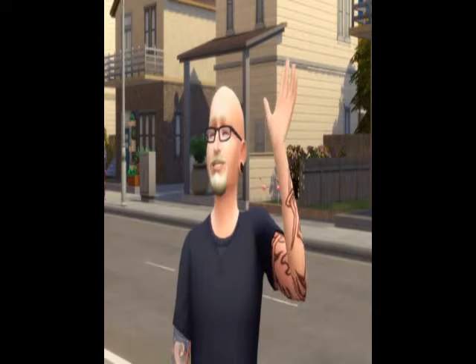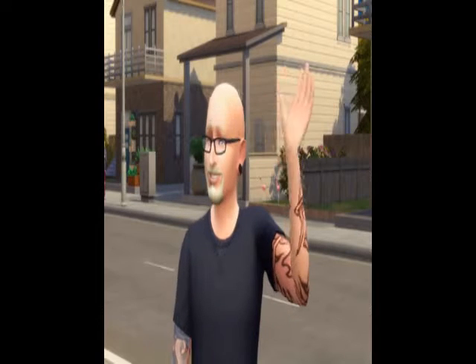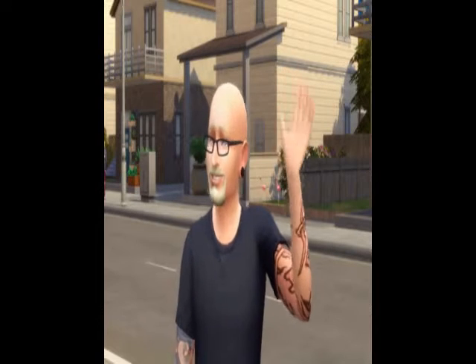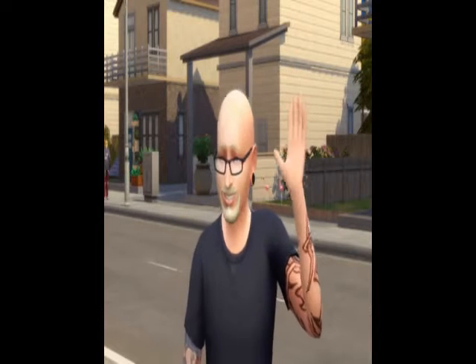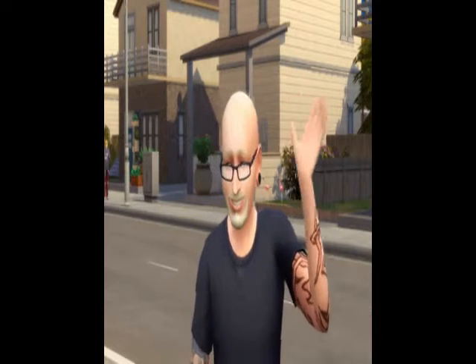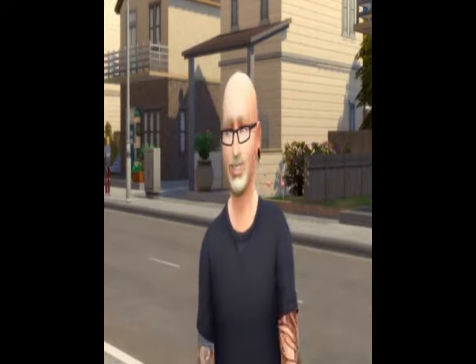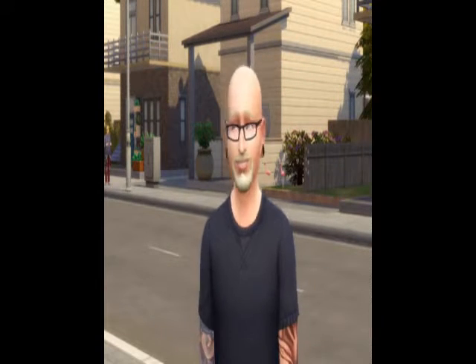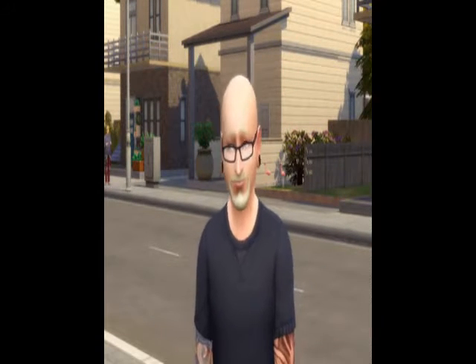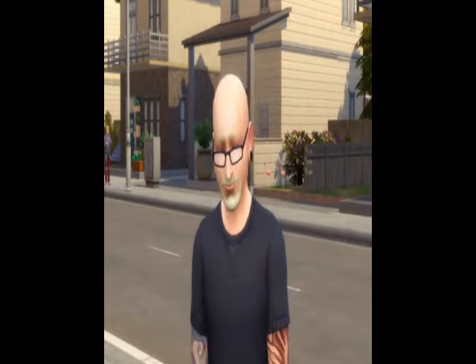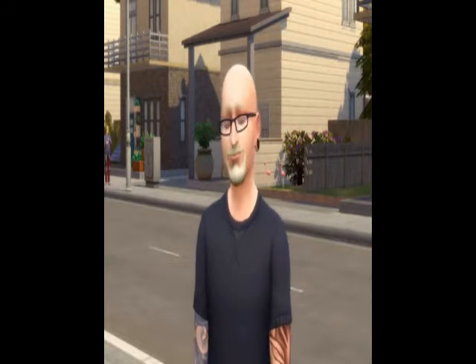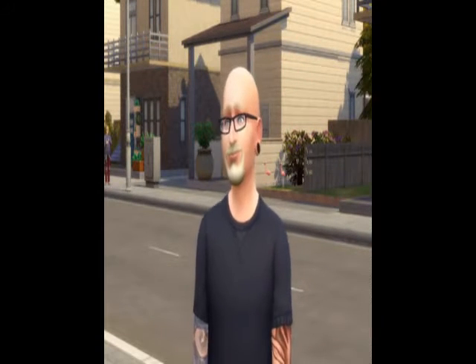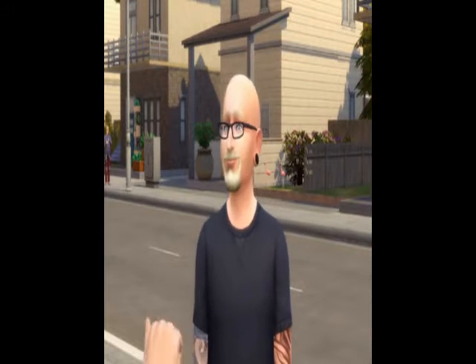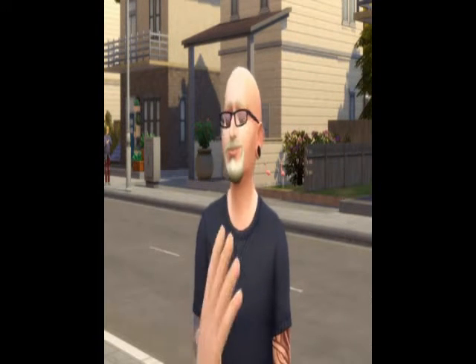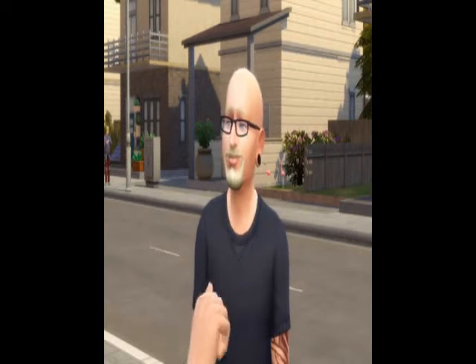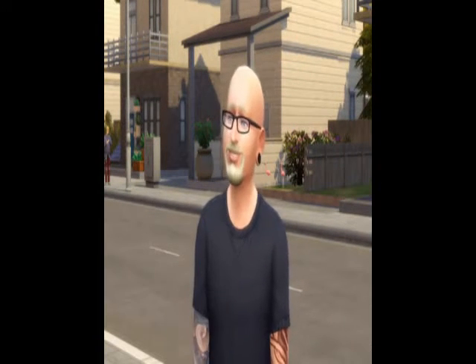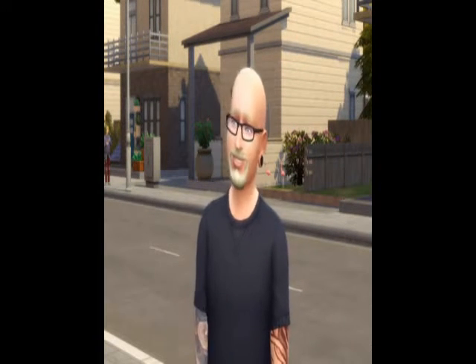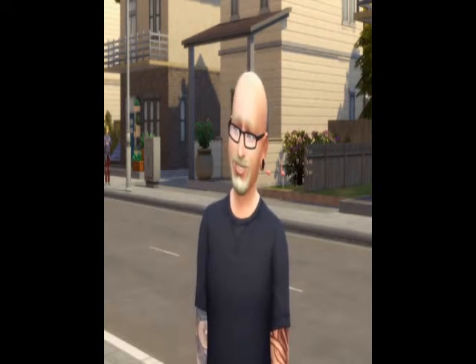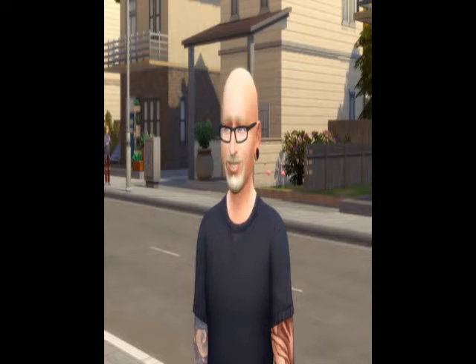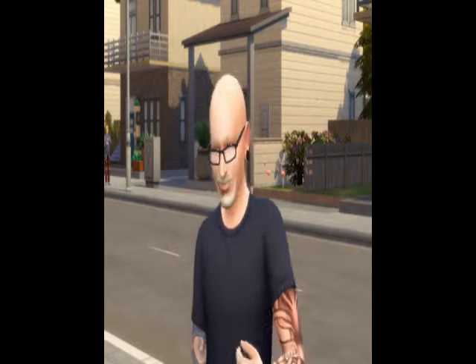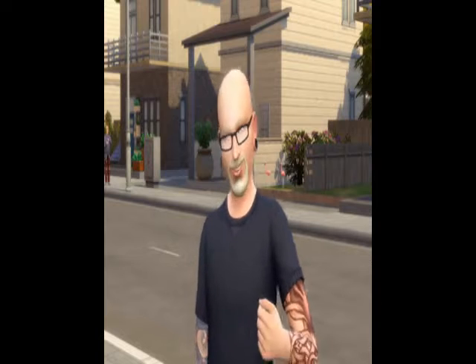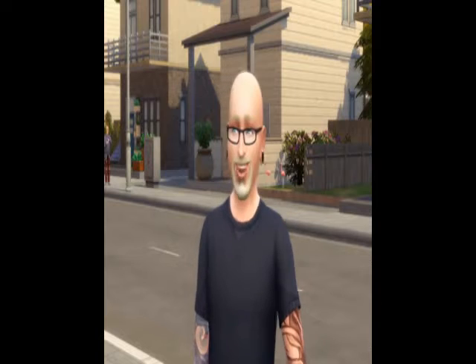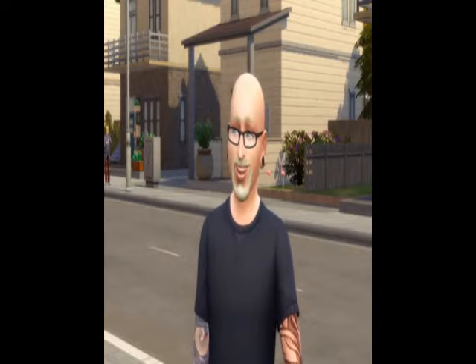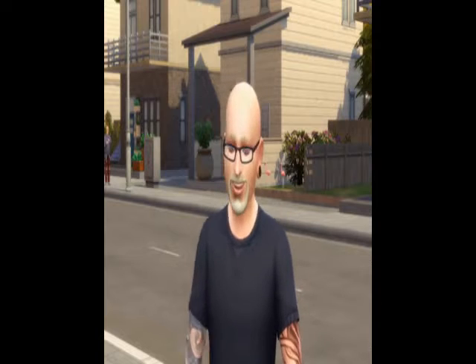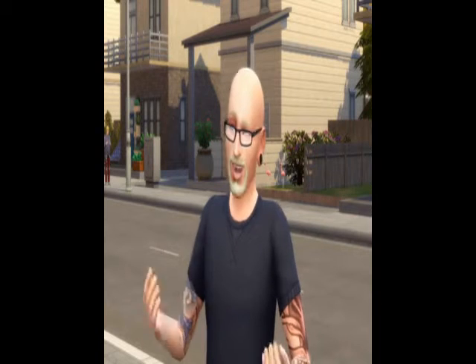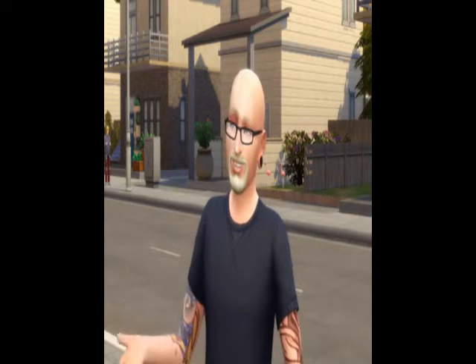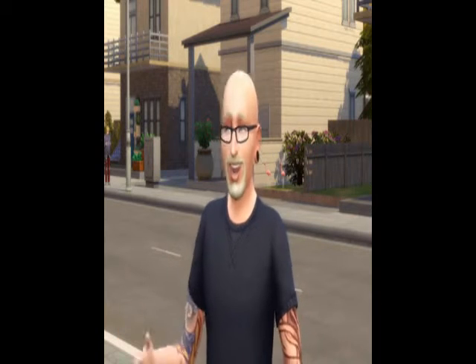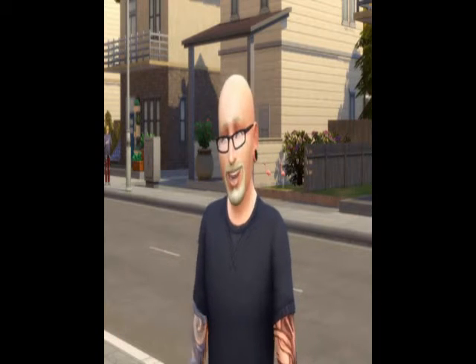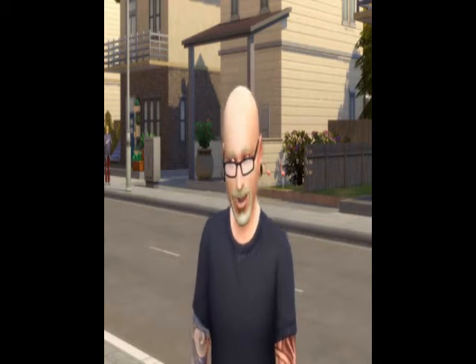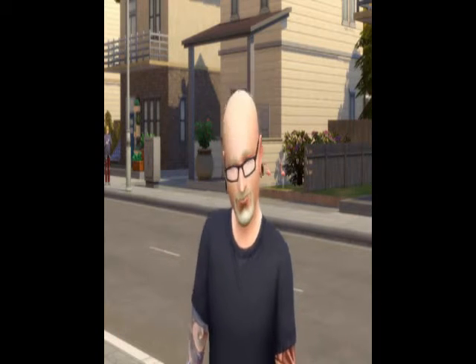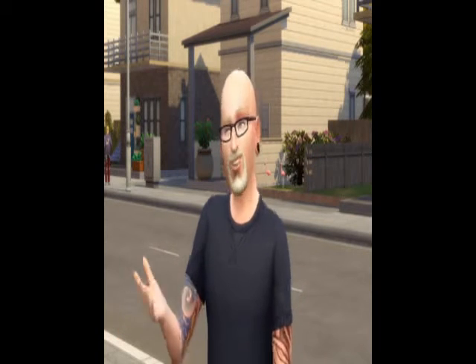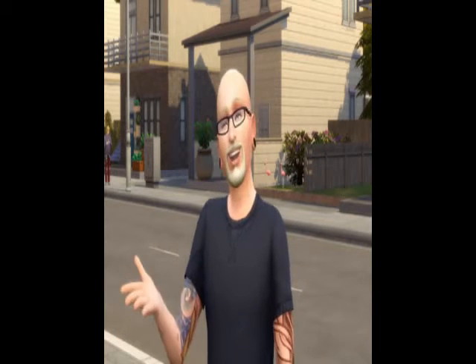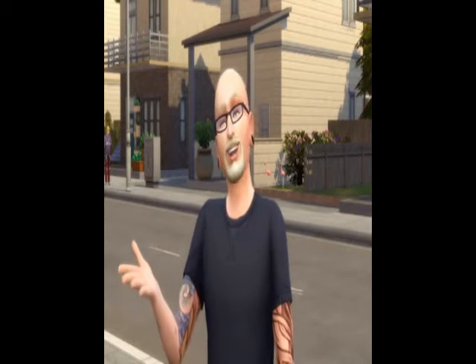Hey Simmers! I'm back with my speed build video for this week. This time it's a tiny house.